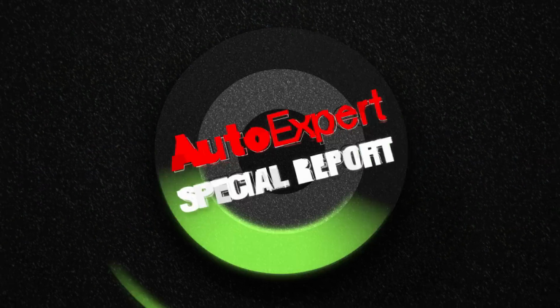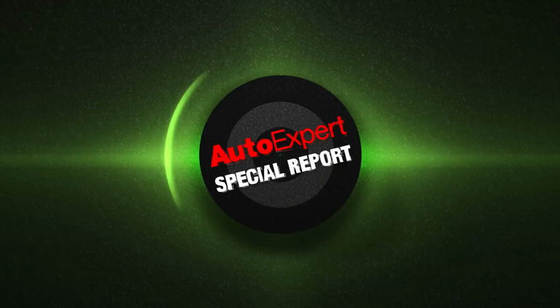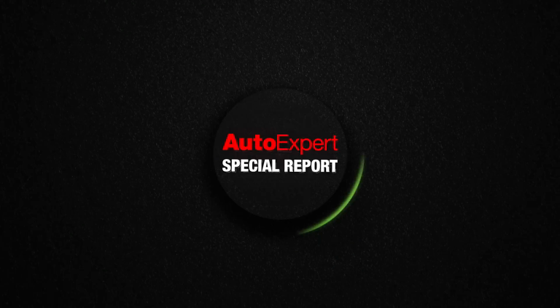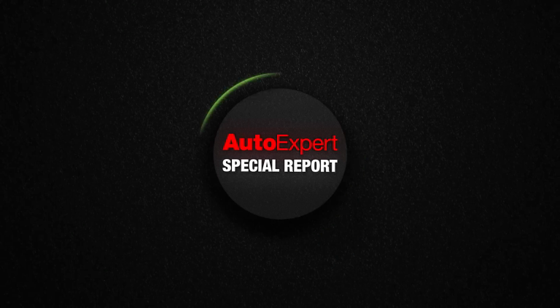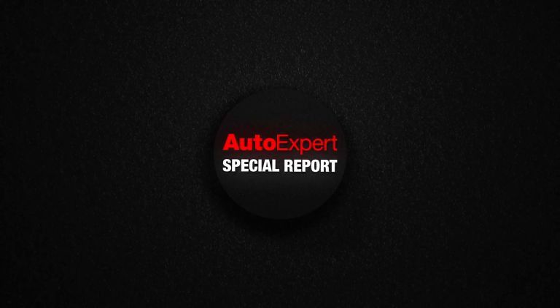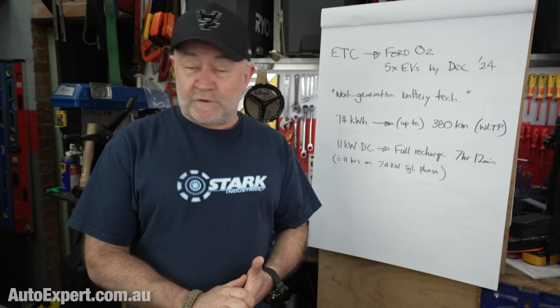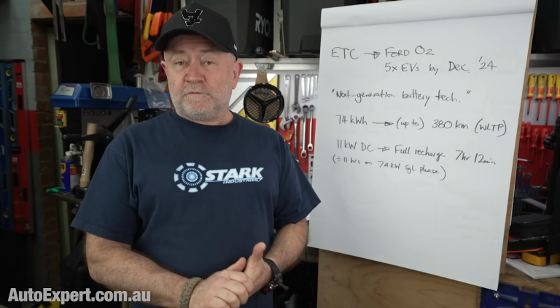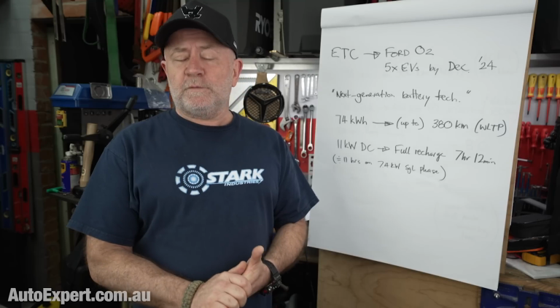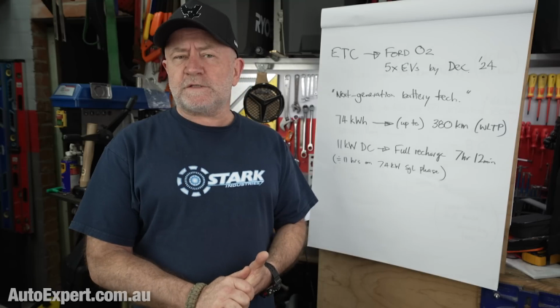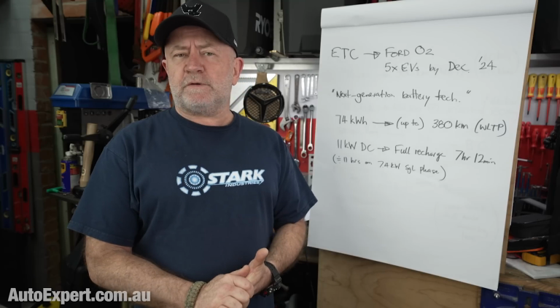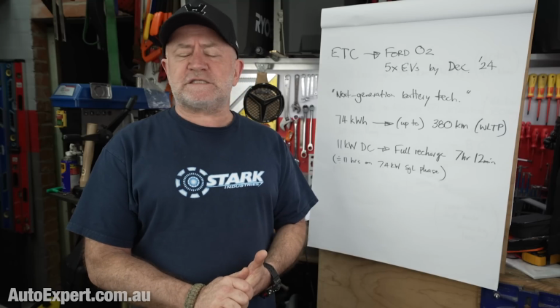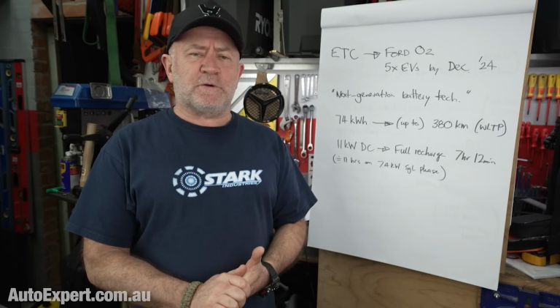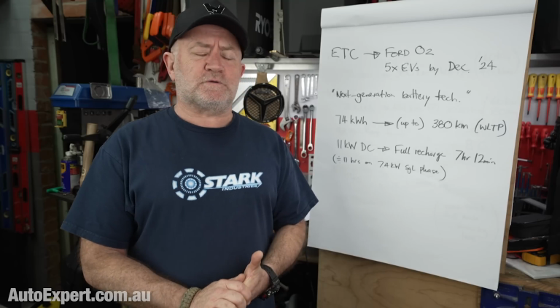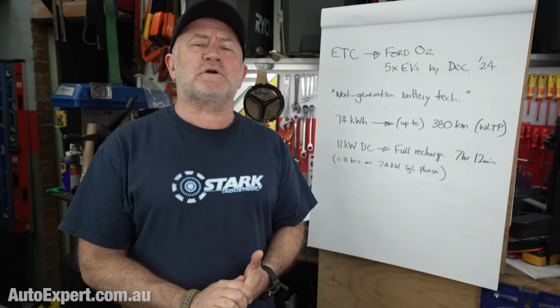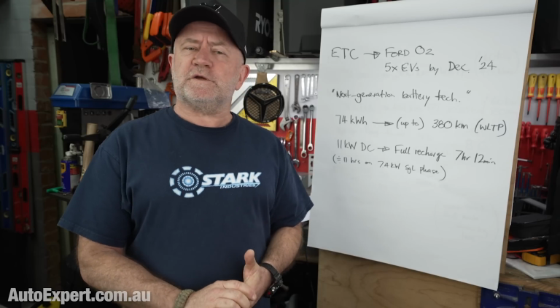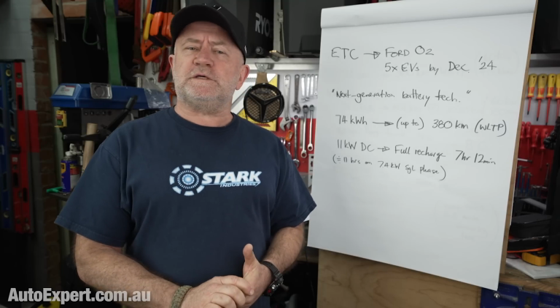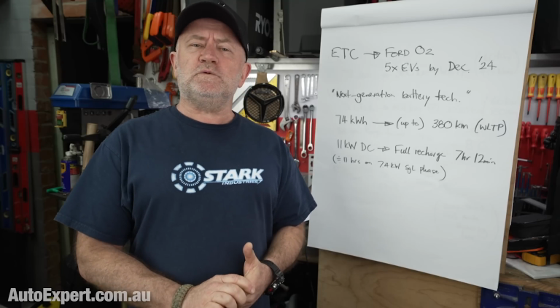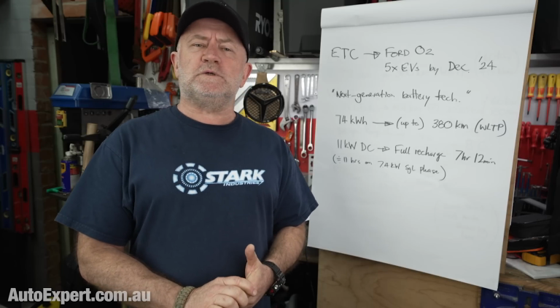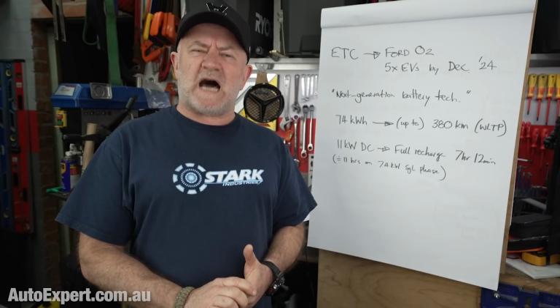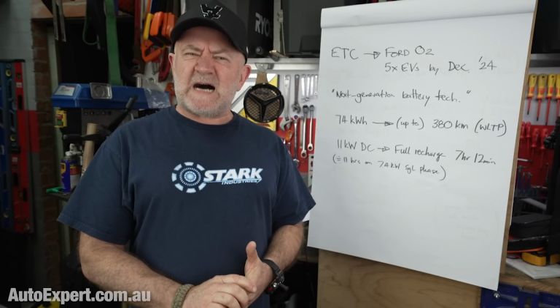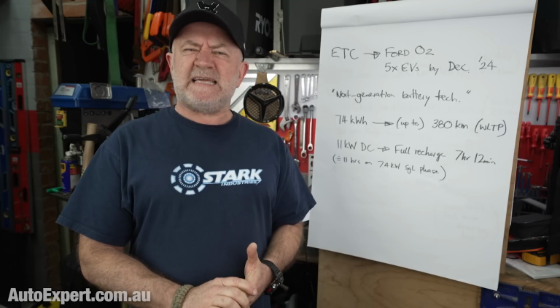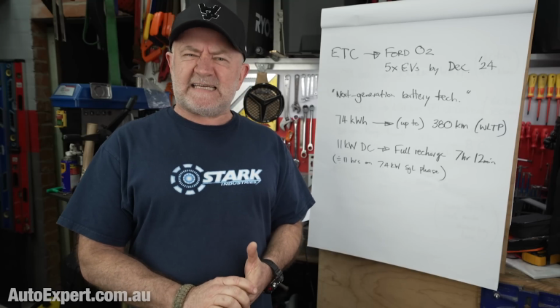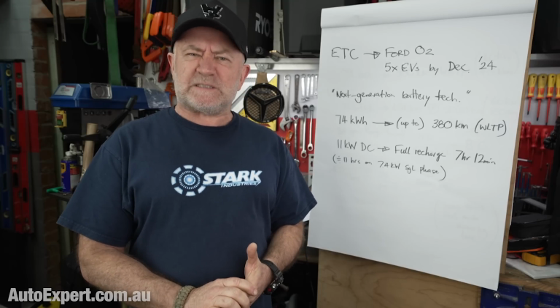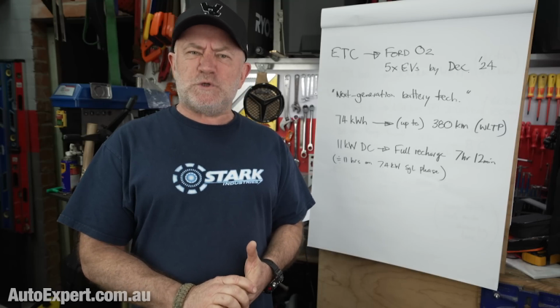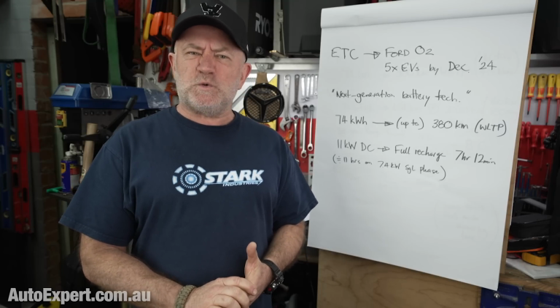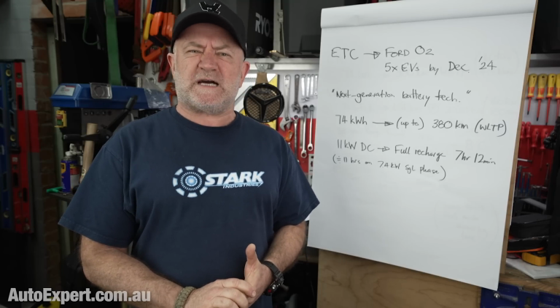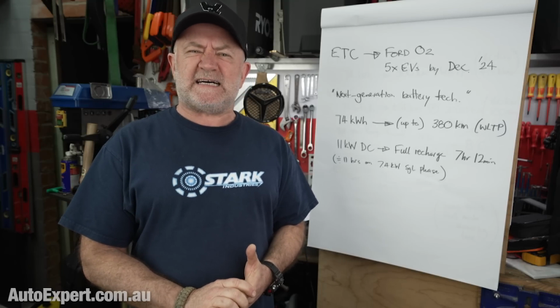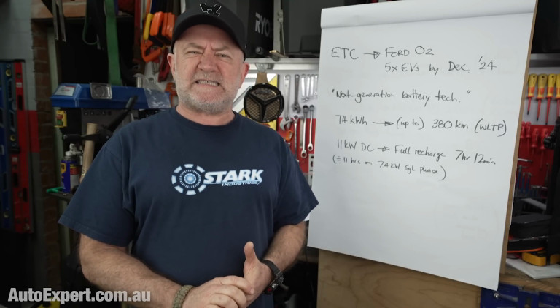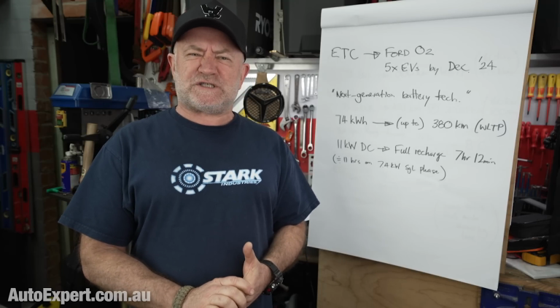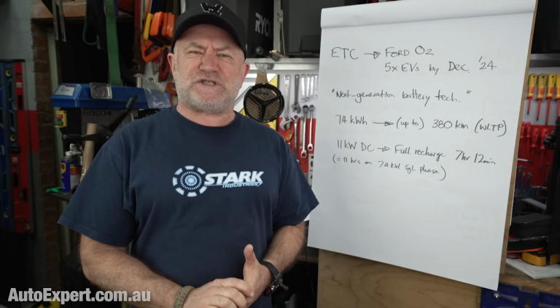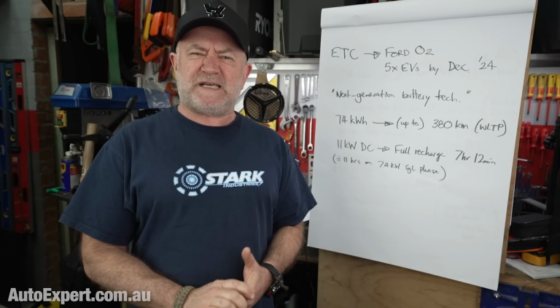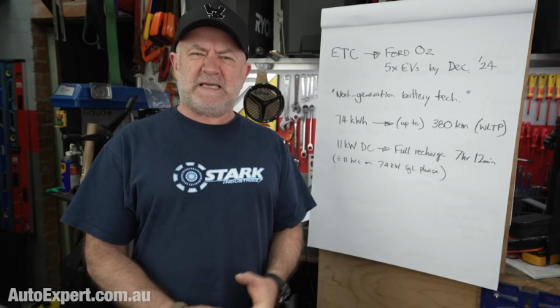I'm Julian Logan from autoexpert.com.au and I get new cars cheap.